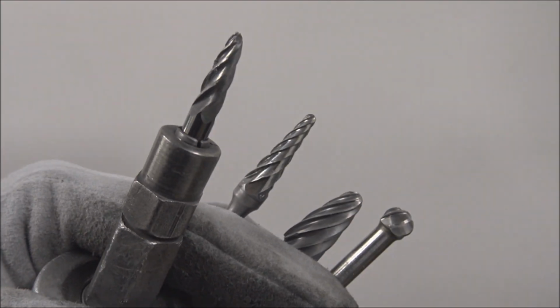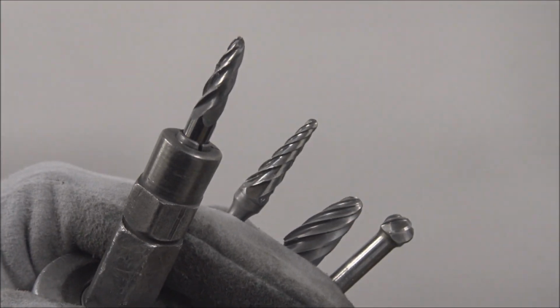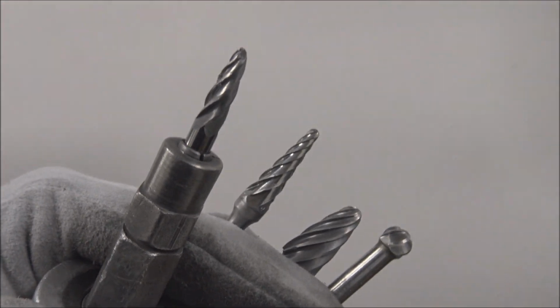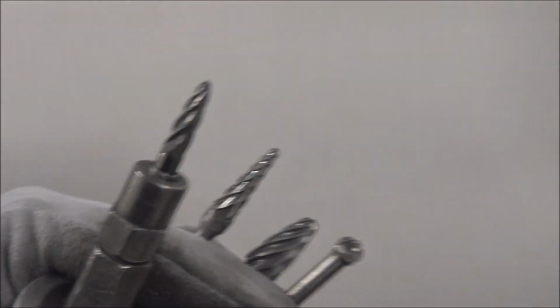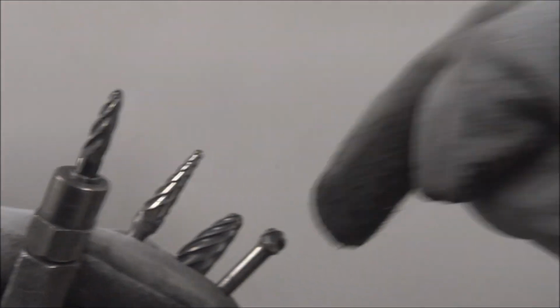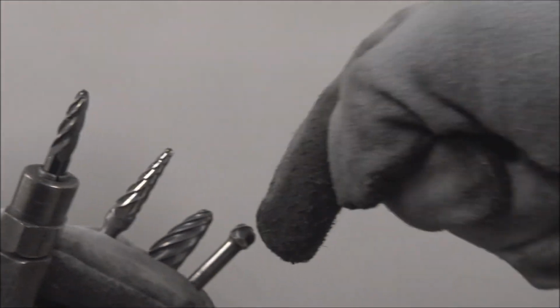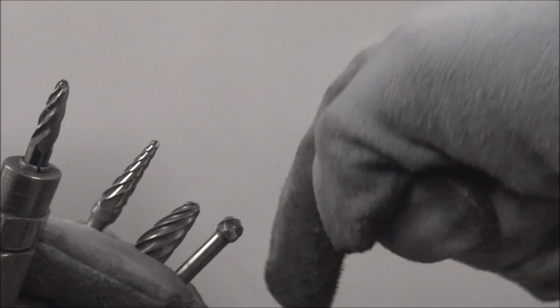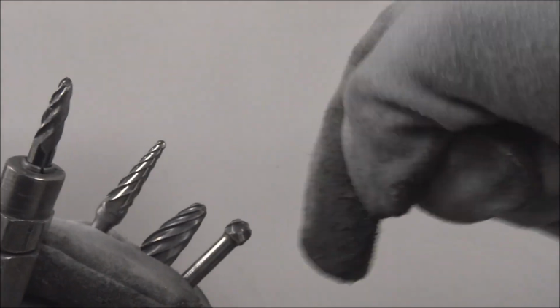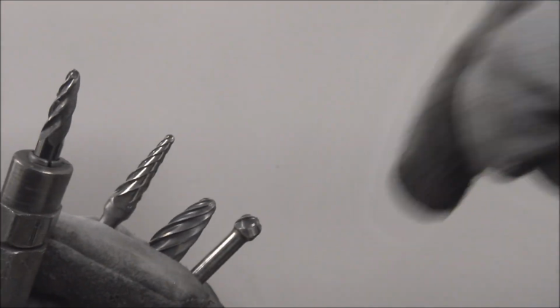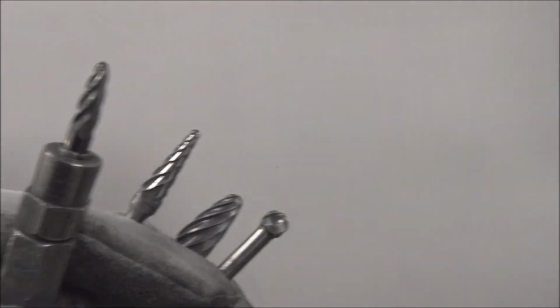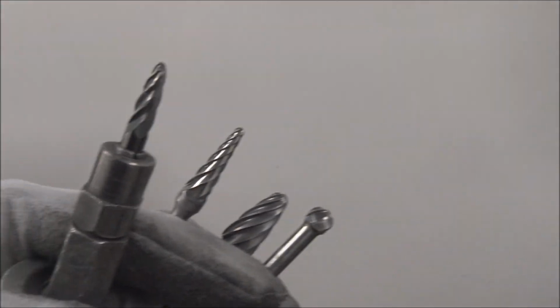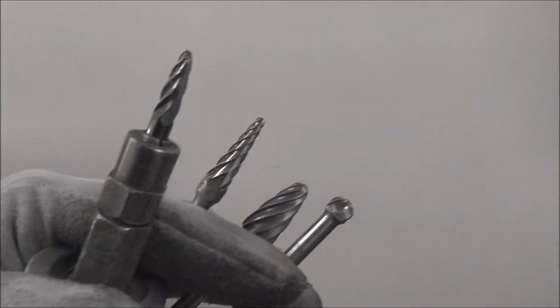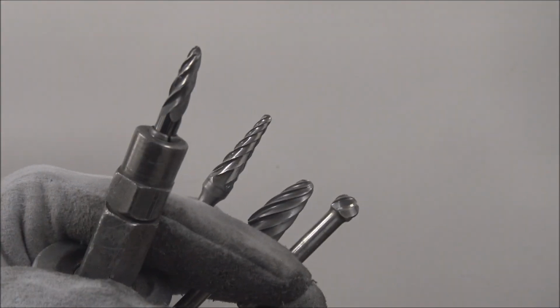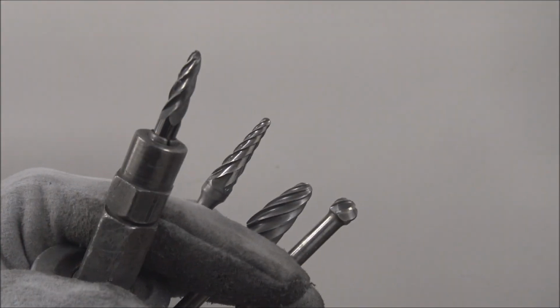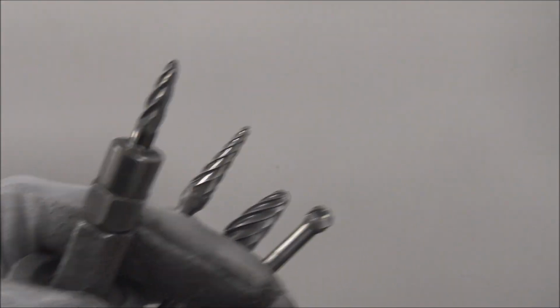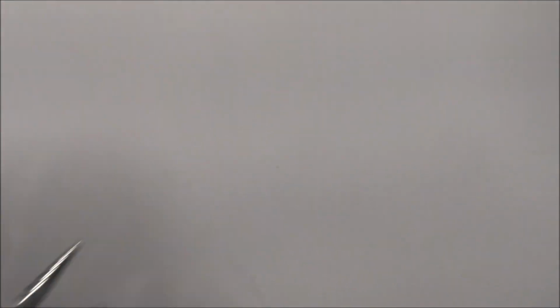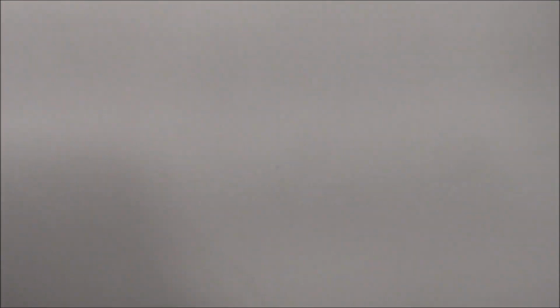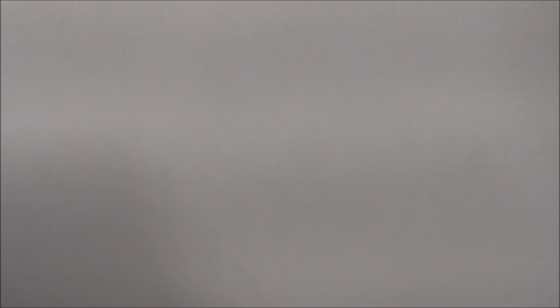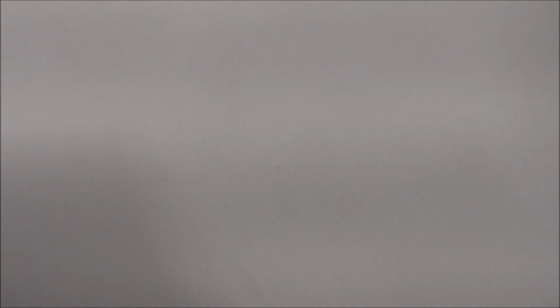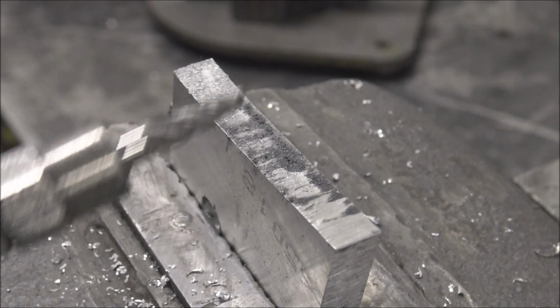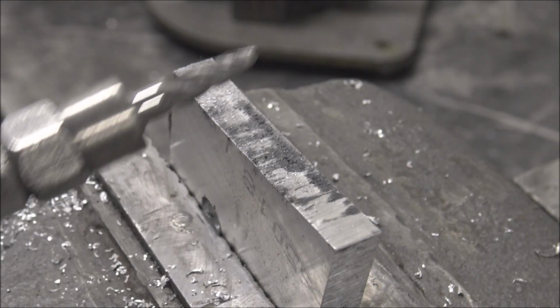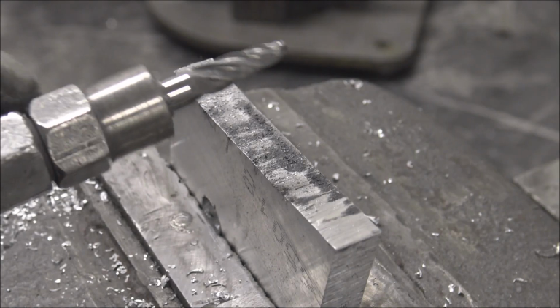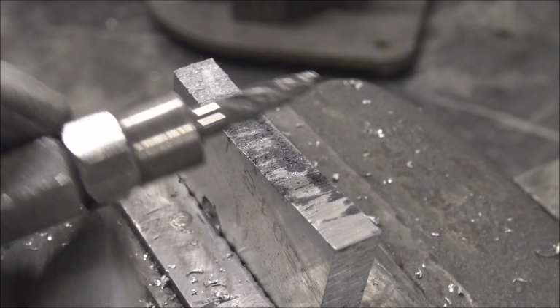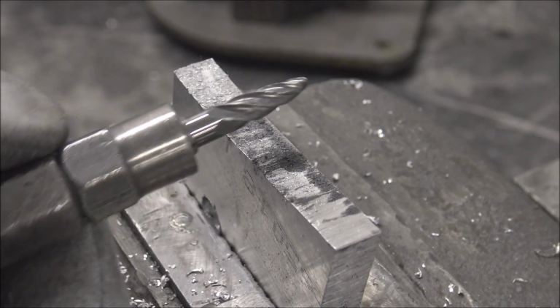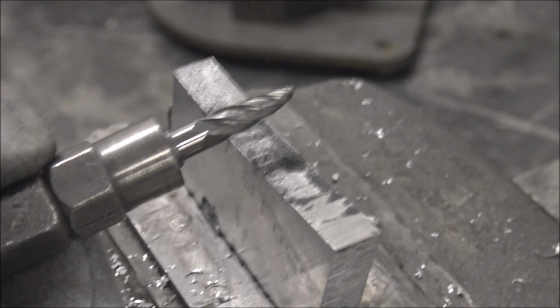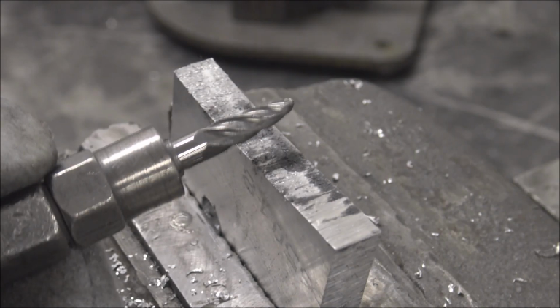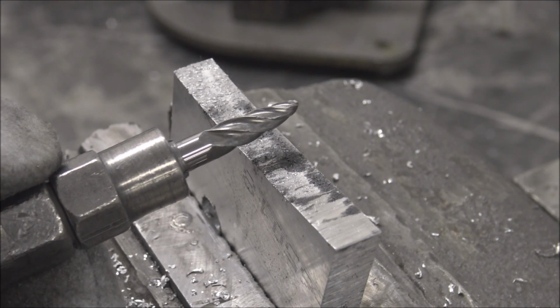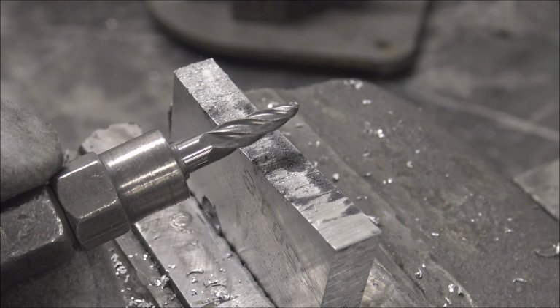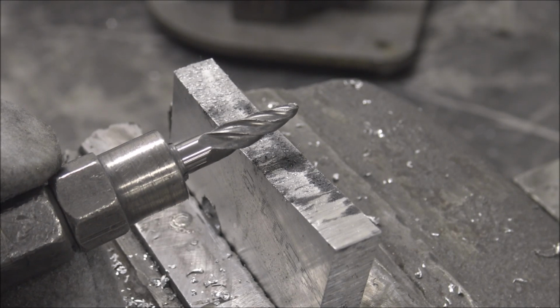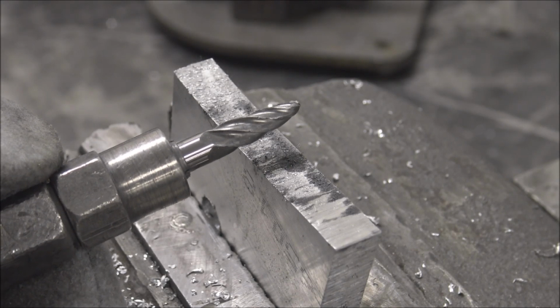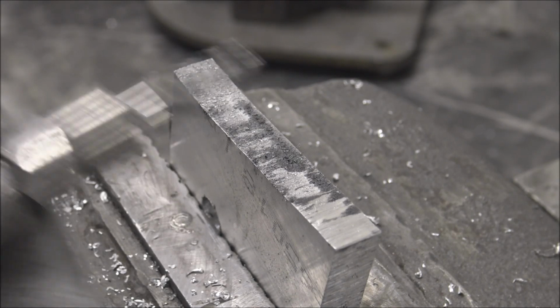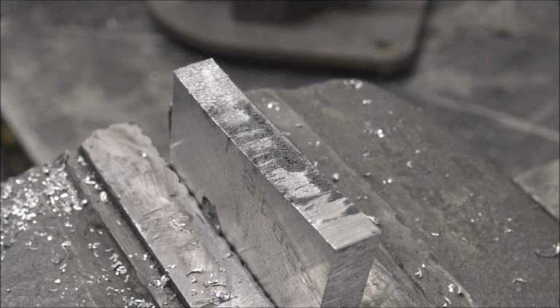I'll put a link below for everything in this video. This is three-eighths thick aluminum.